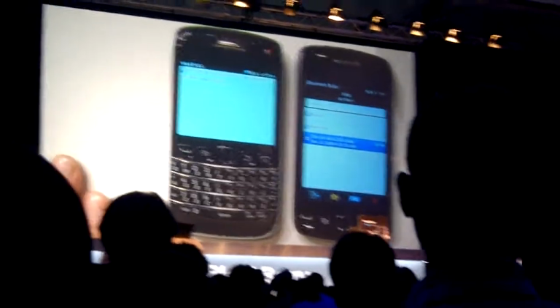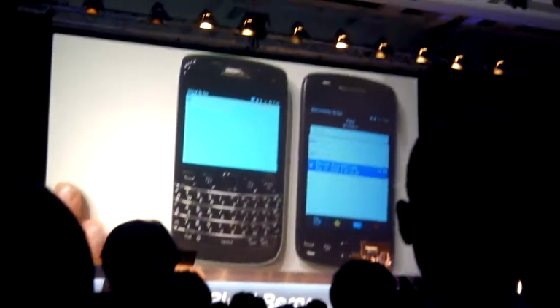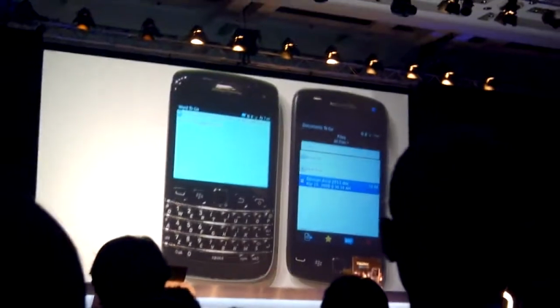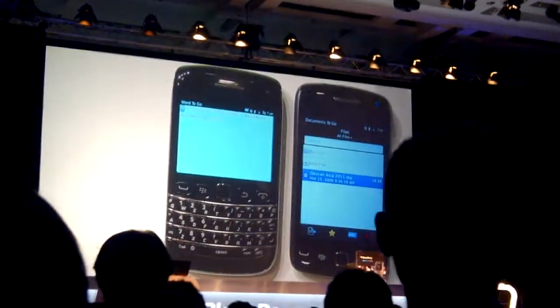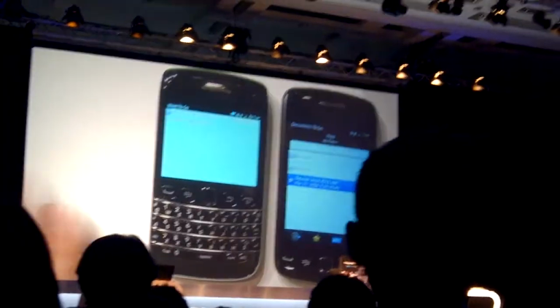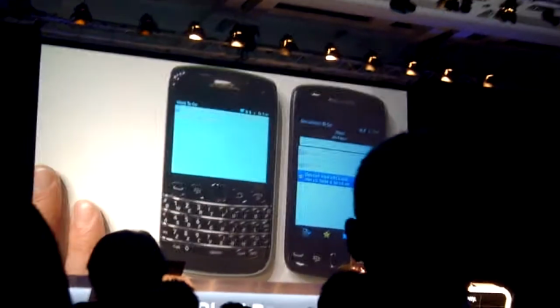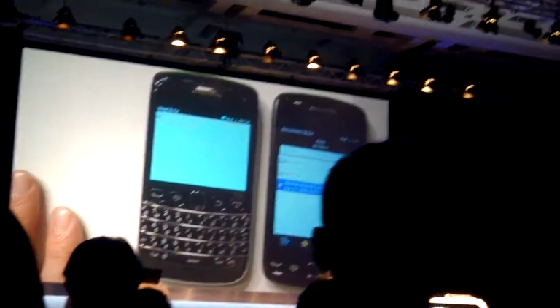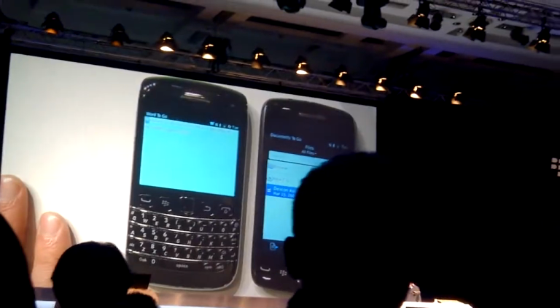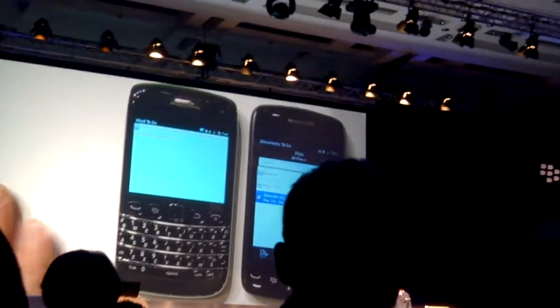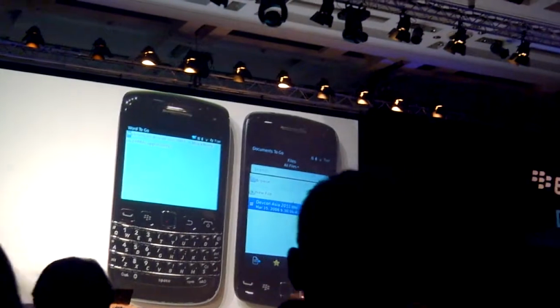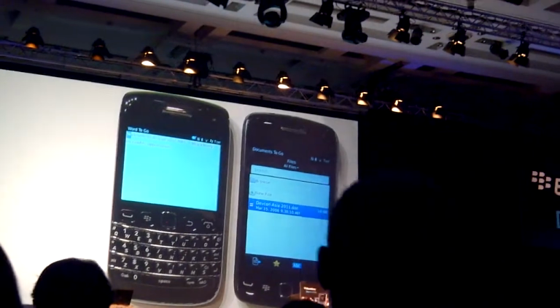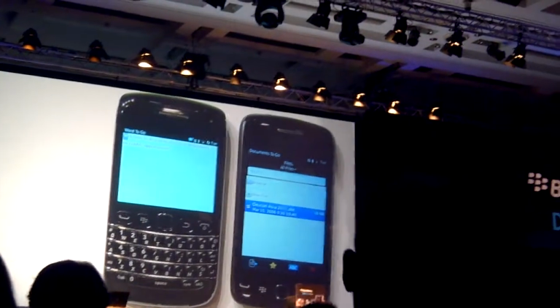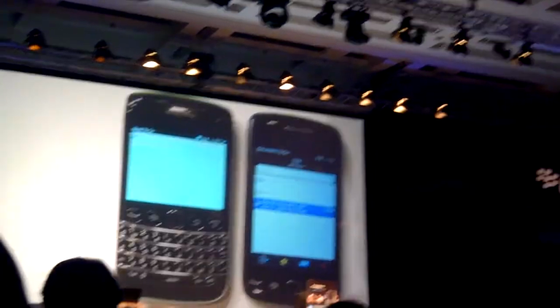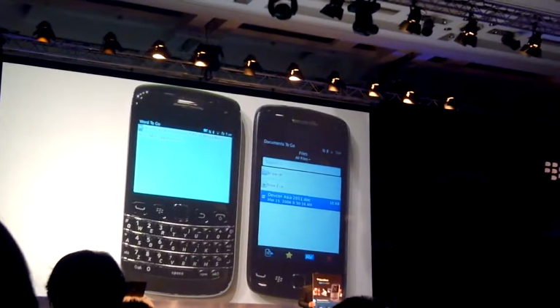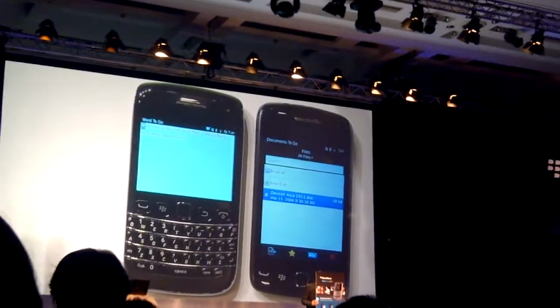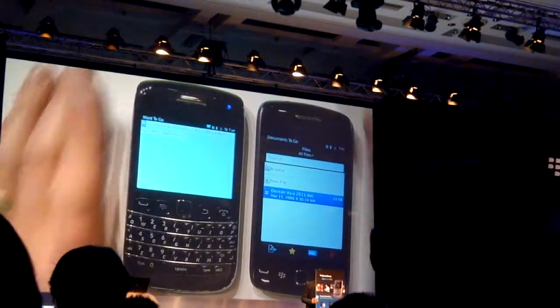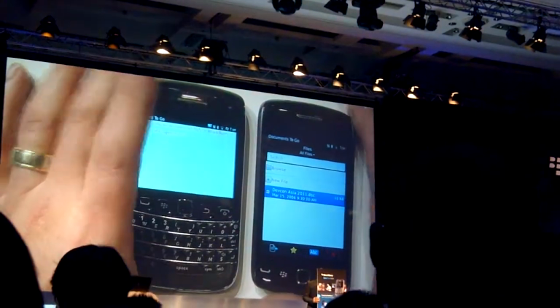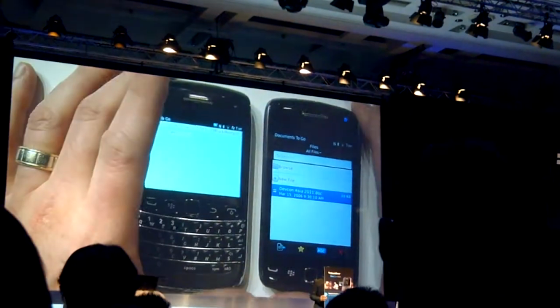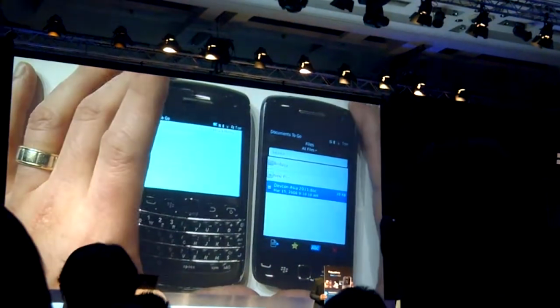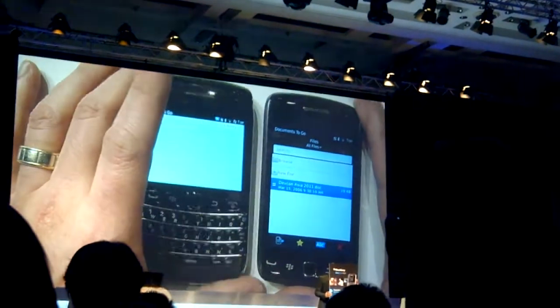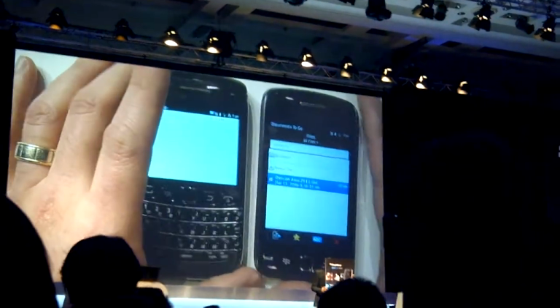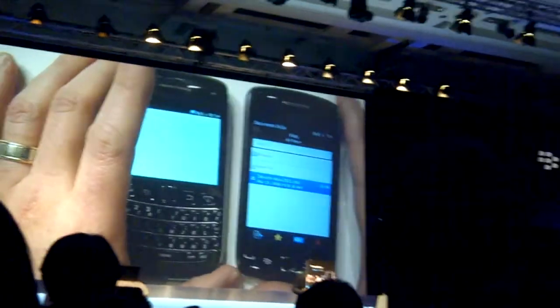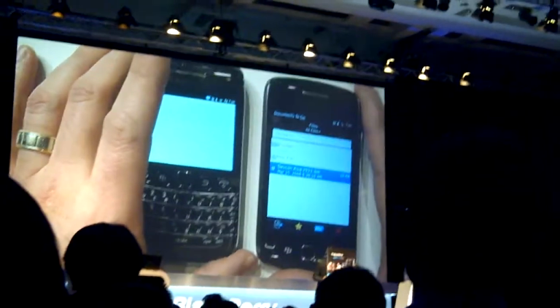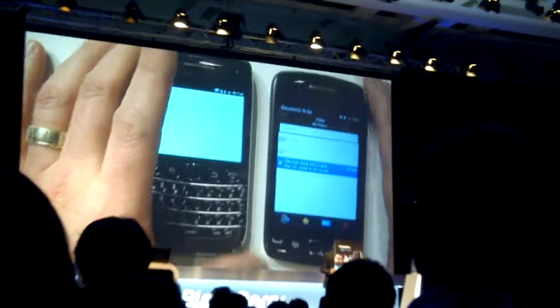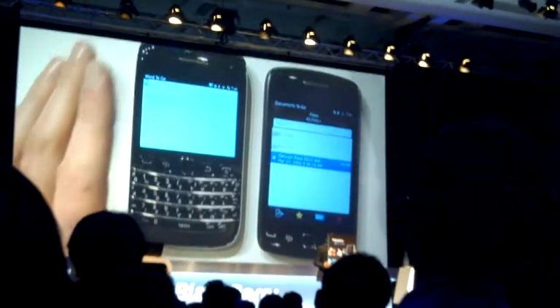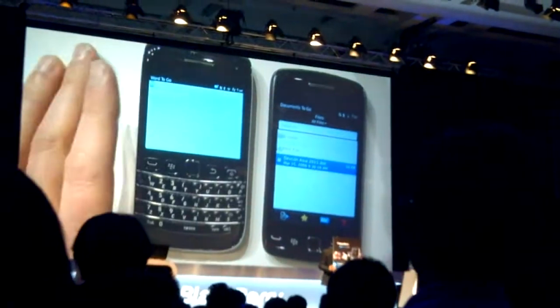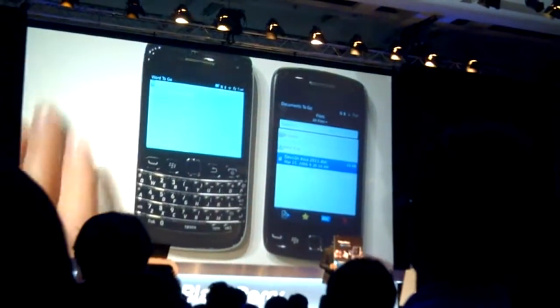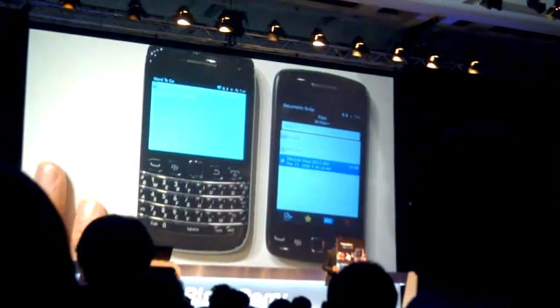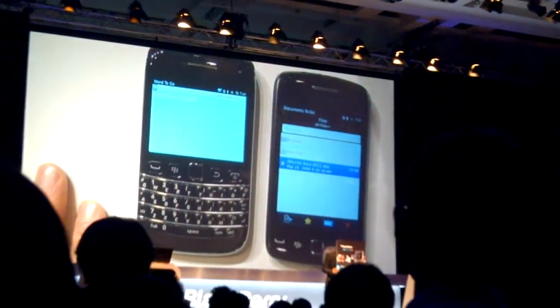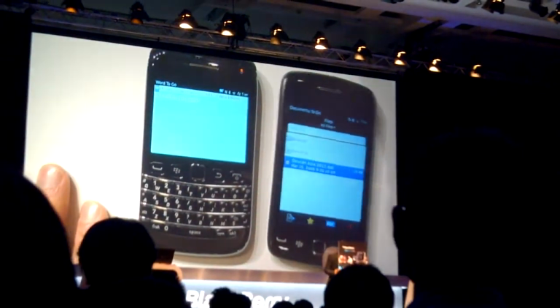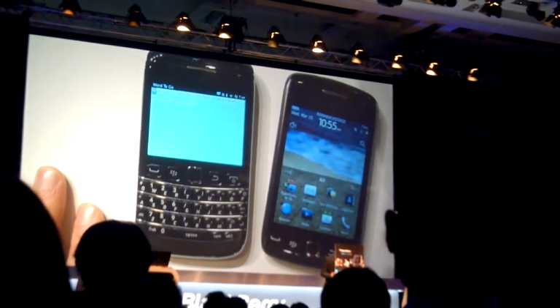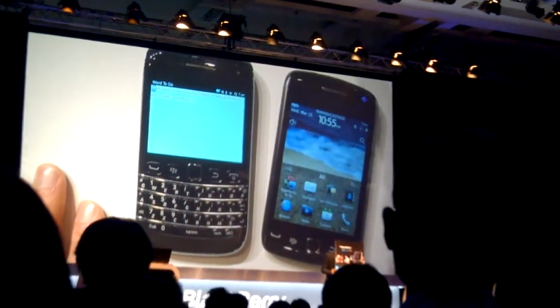This is pretty incredible — the kind of things you can do with enabling these touch-and-go style applications.